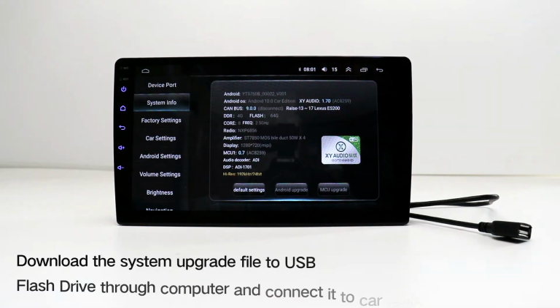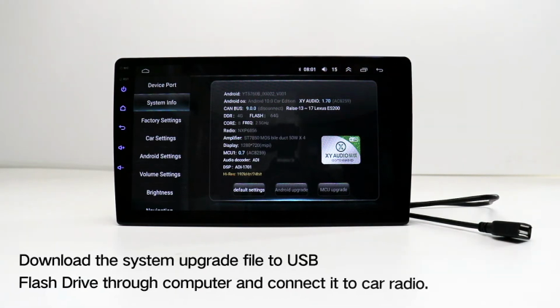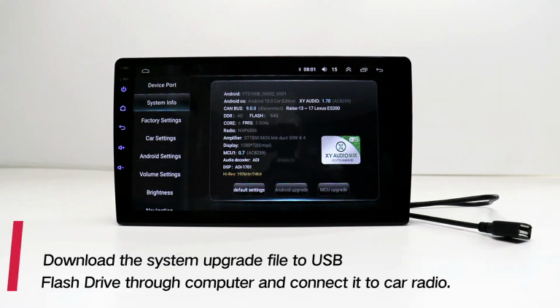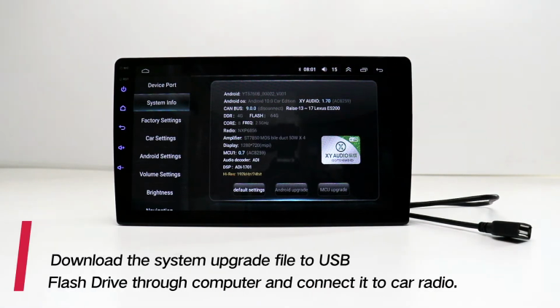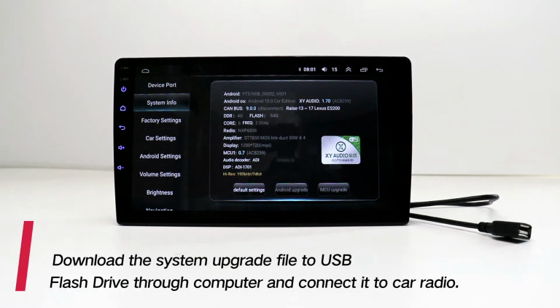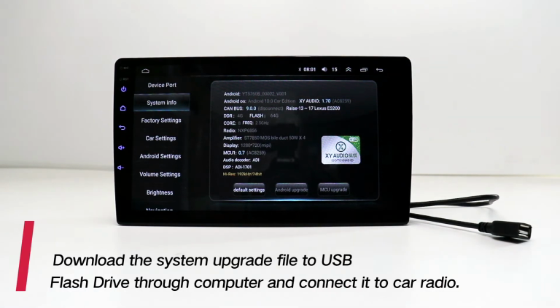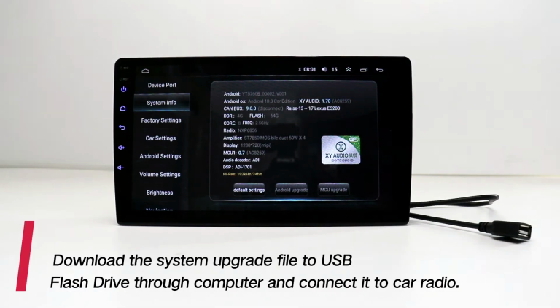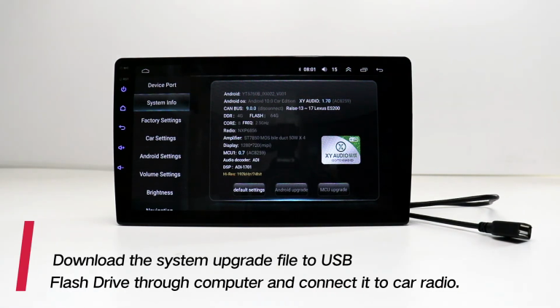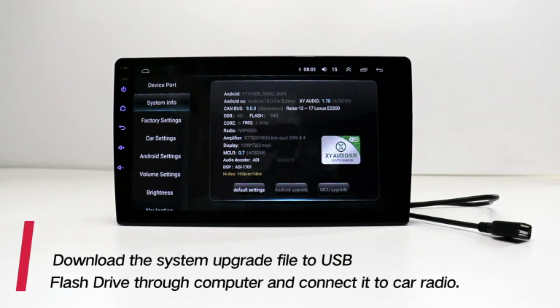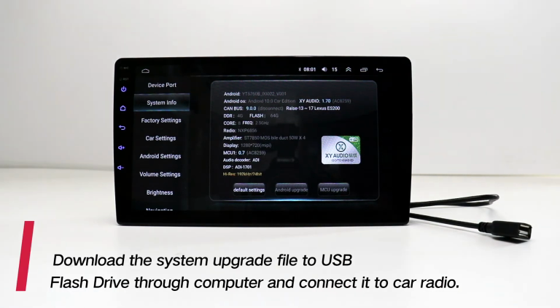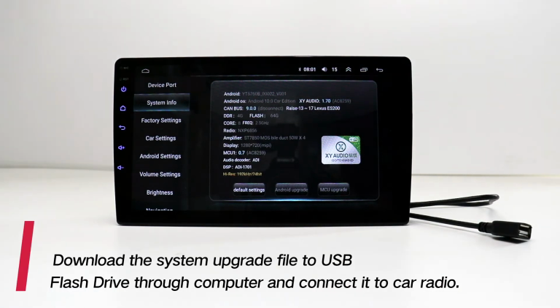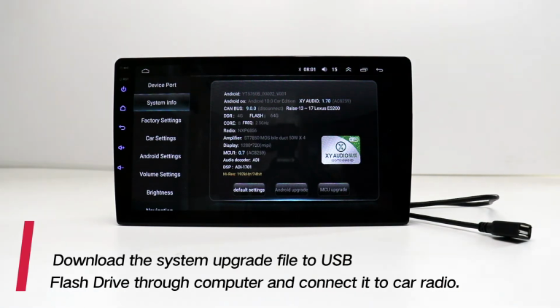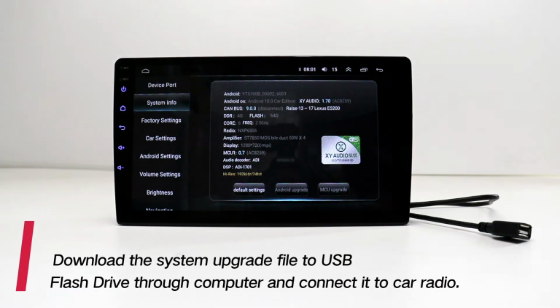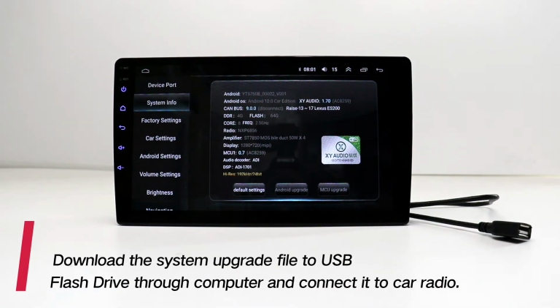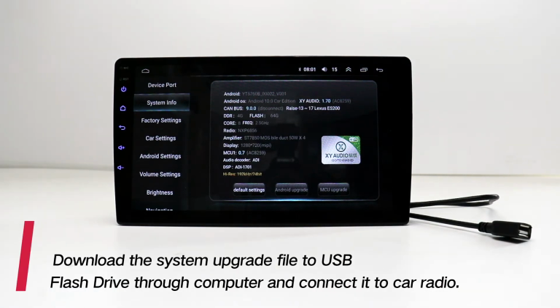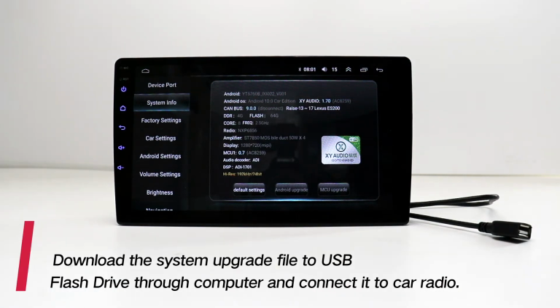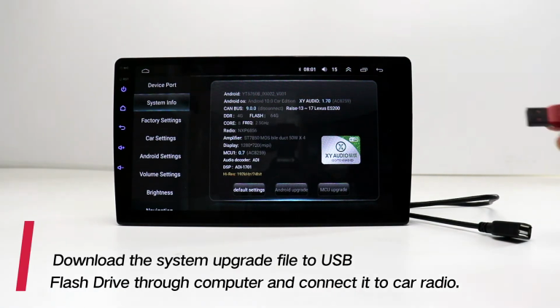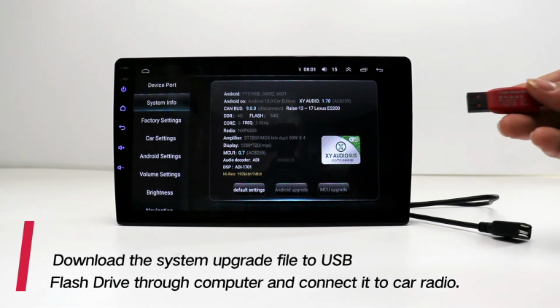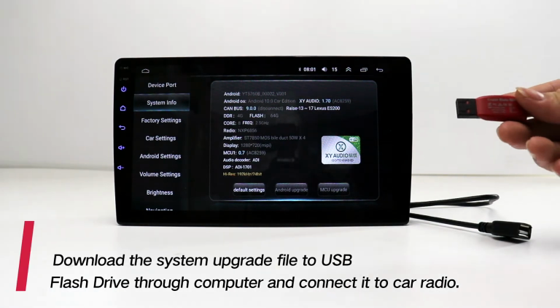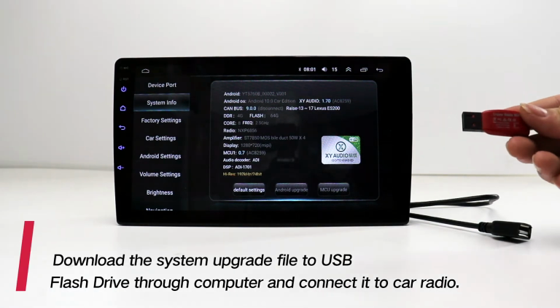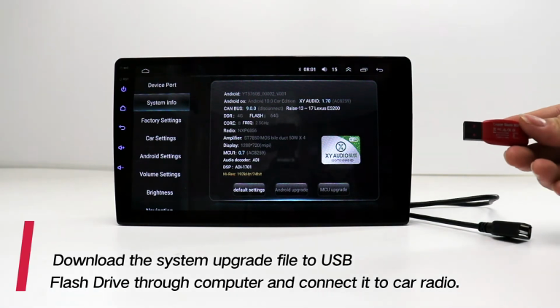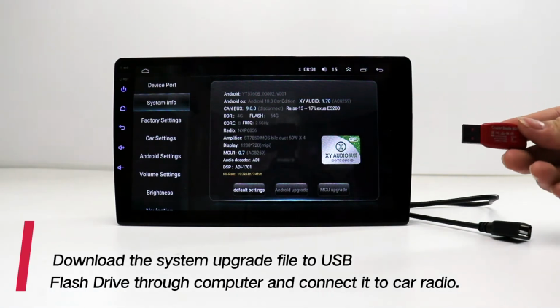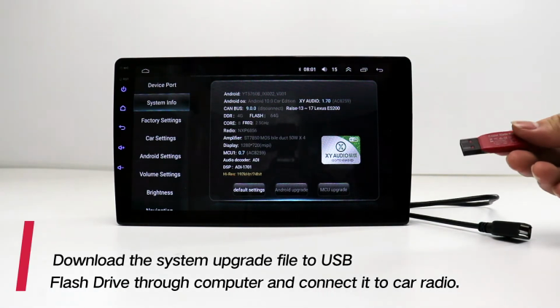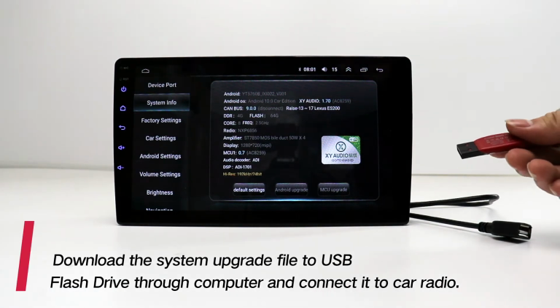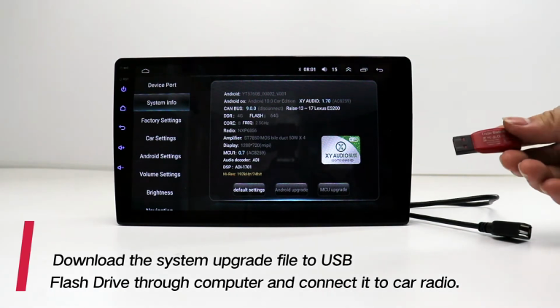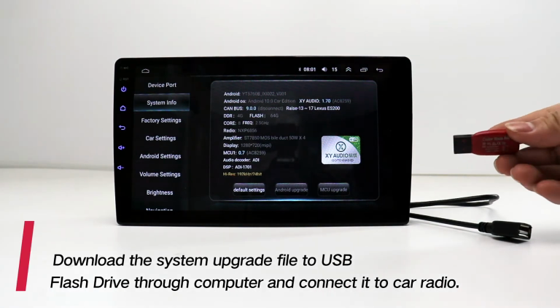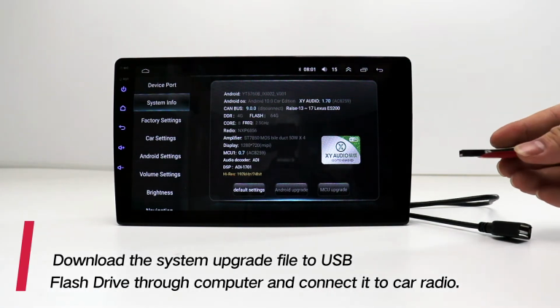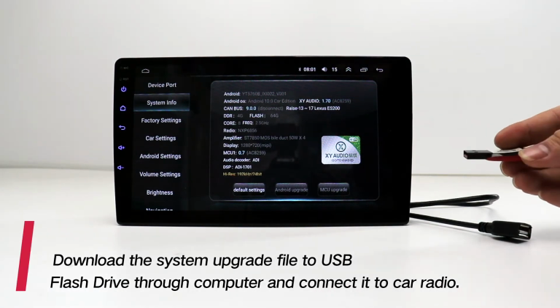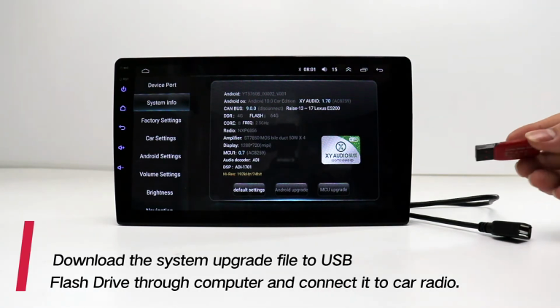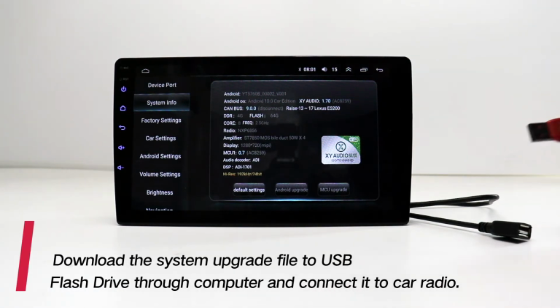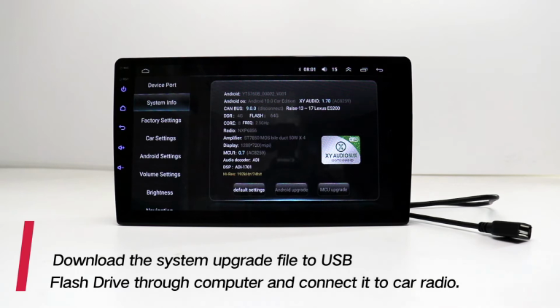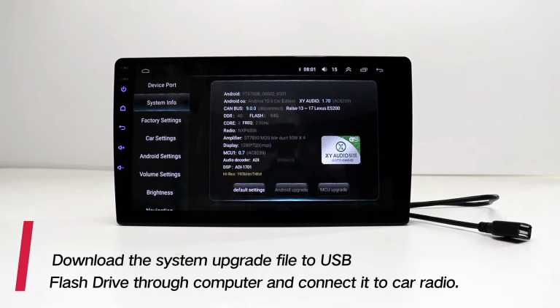Download the system upgrade file to a USB flash drive through your computer and connect it to the car radio.